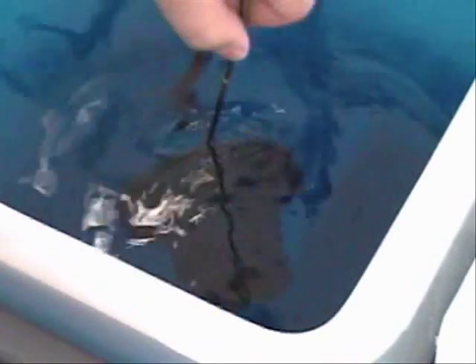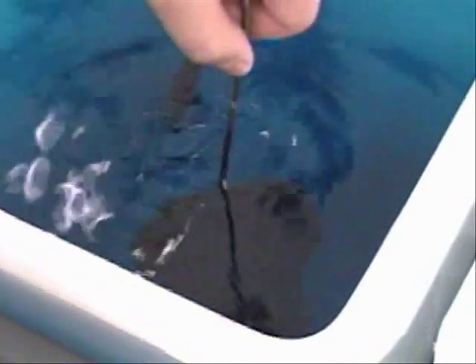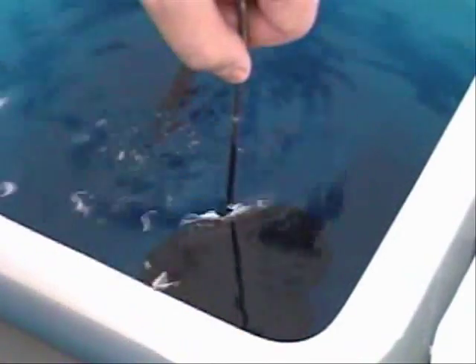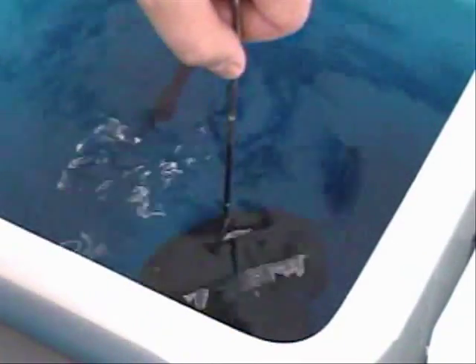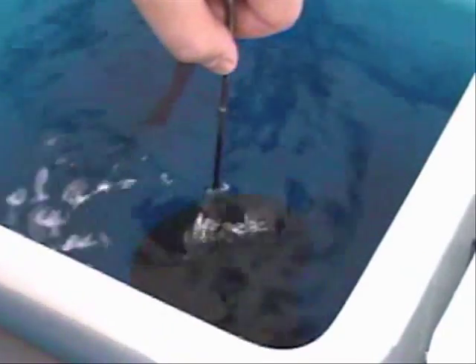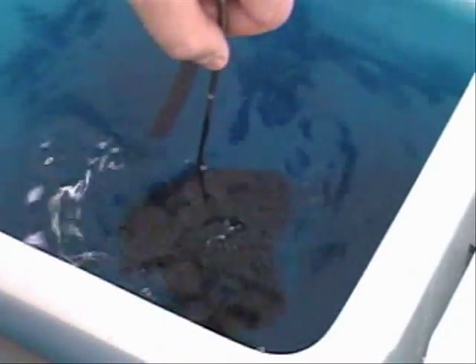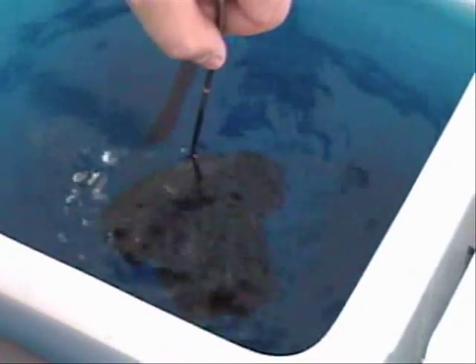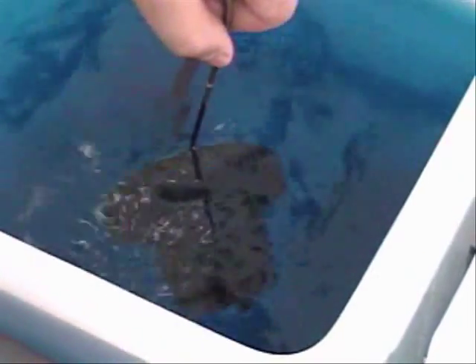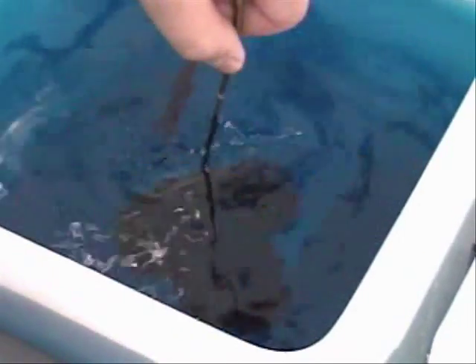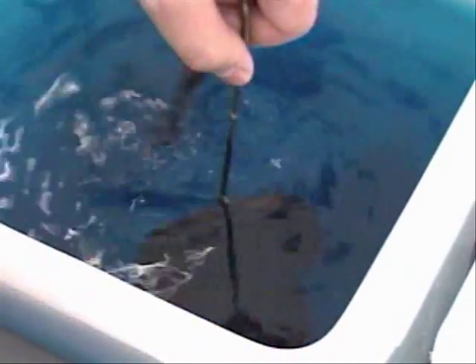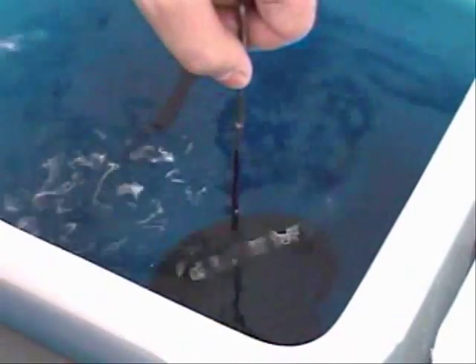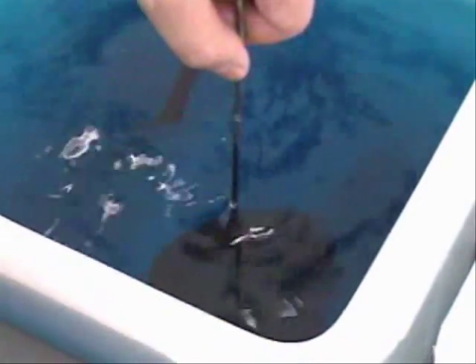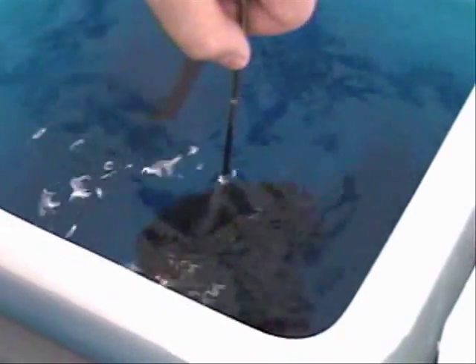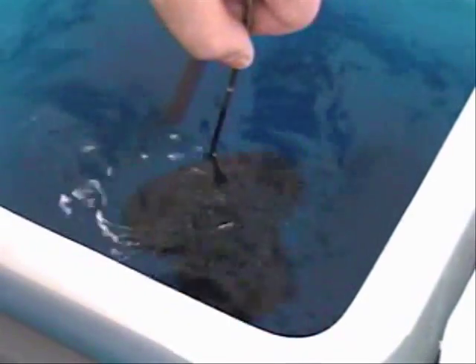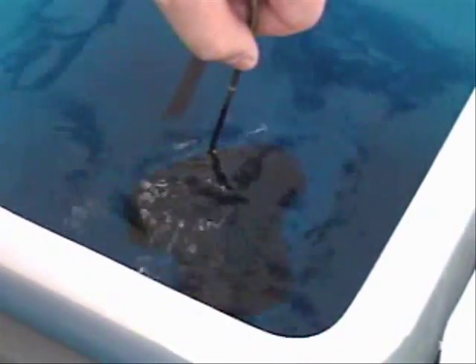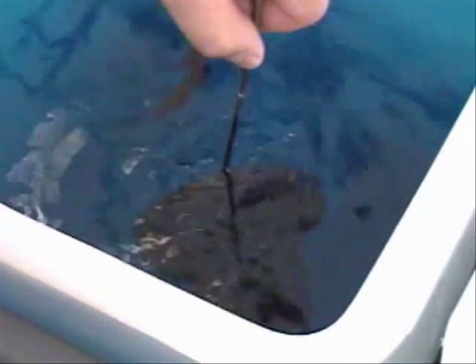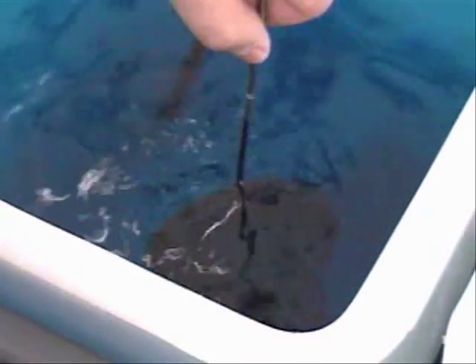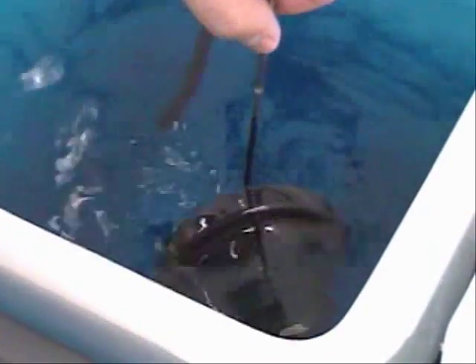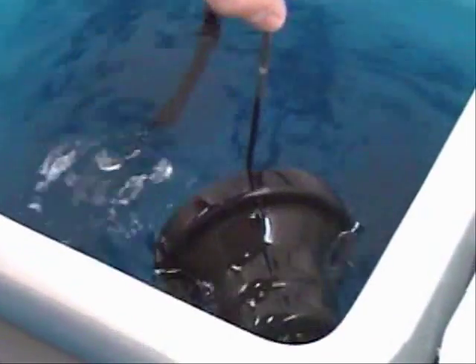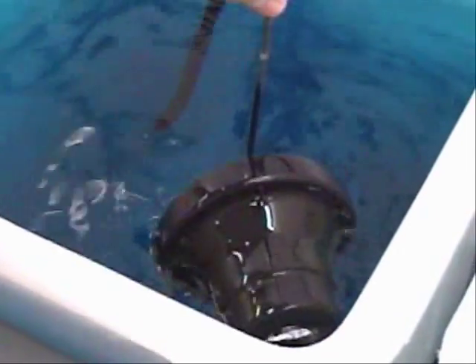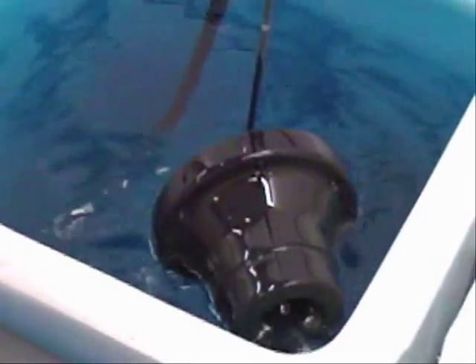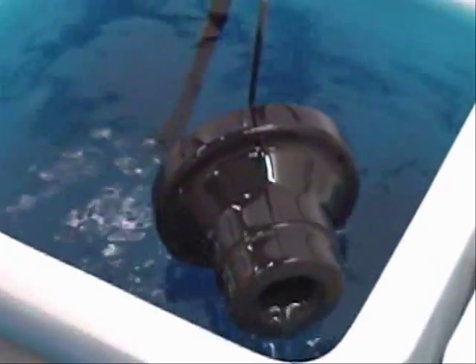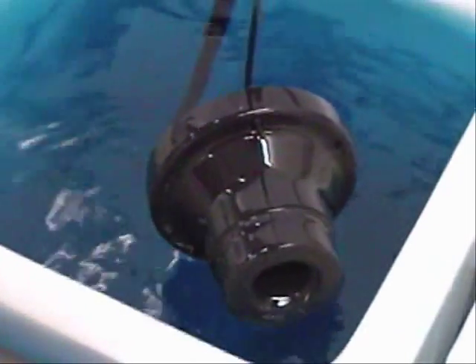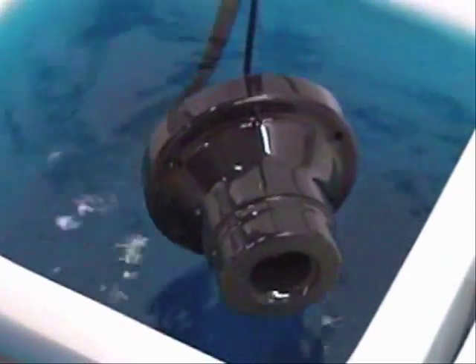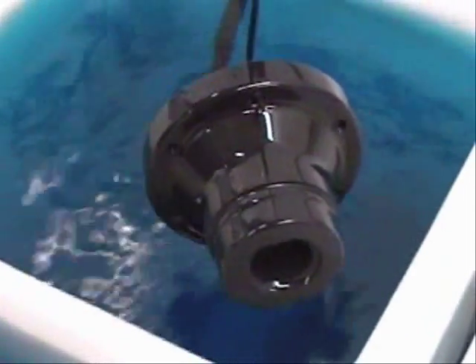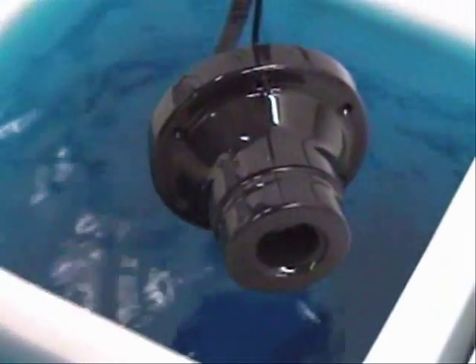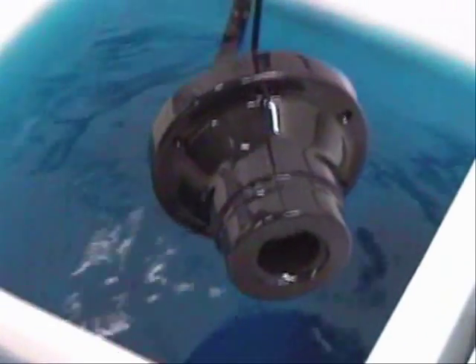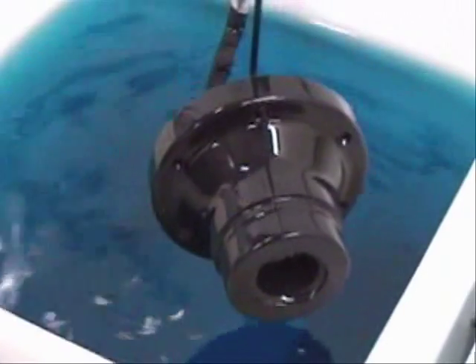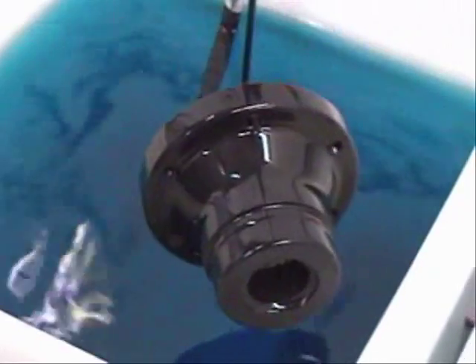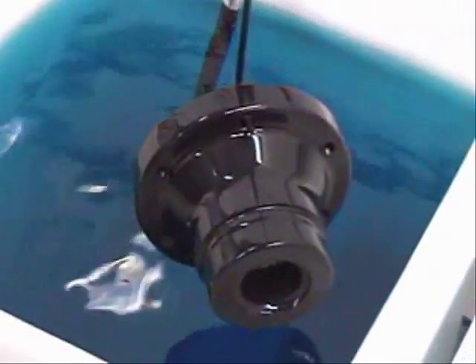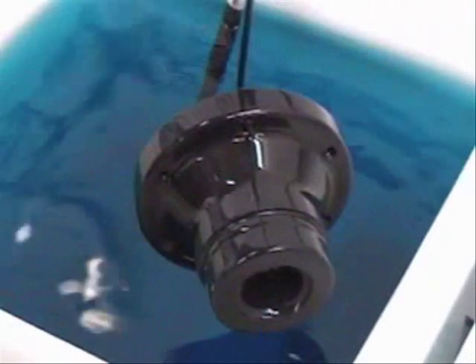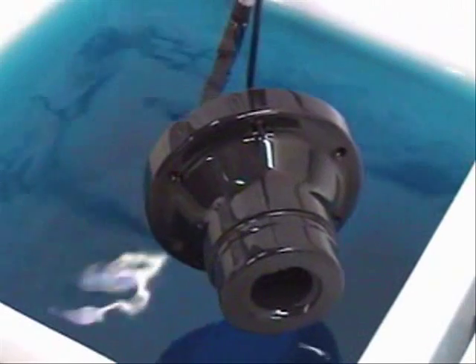After about one minute, the component is removed from the blacking tank.